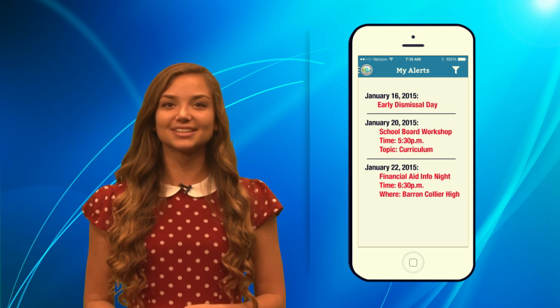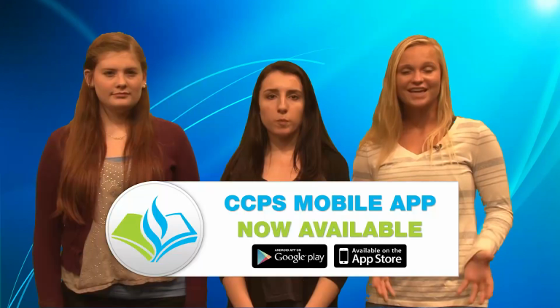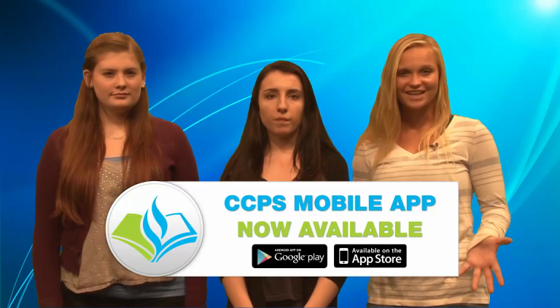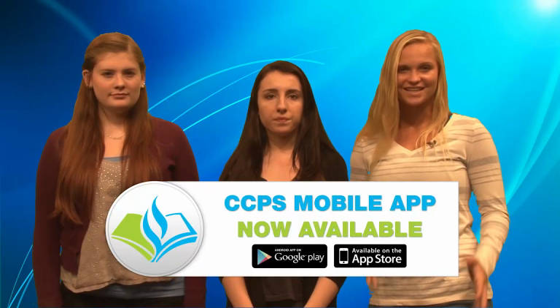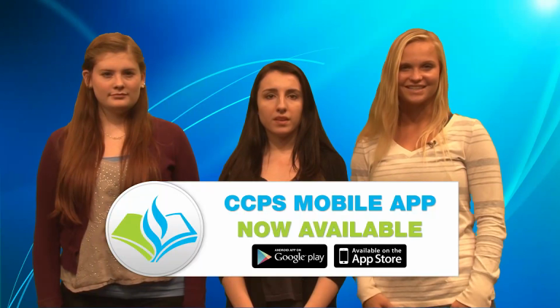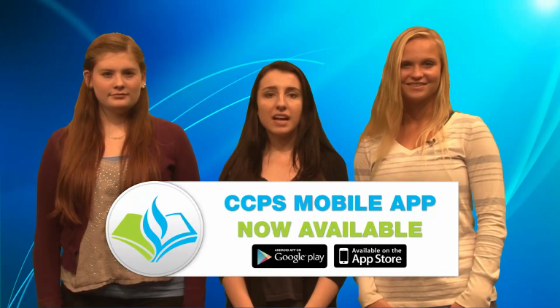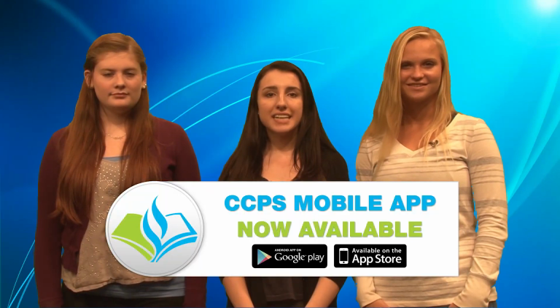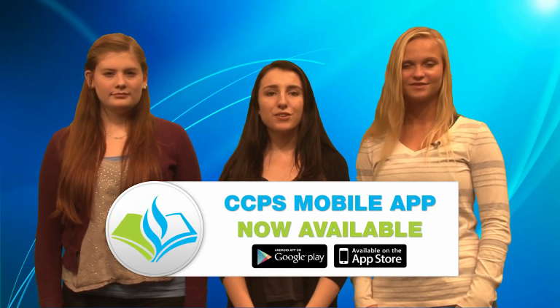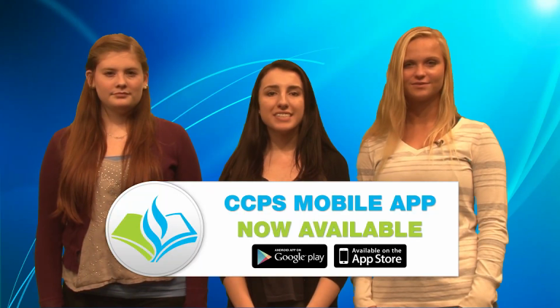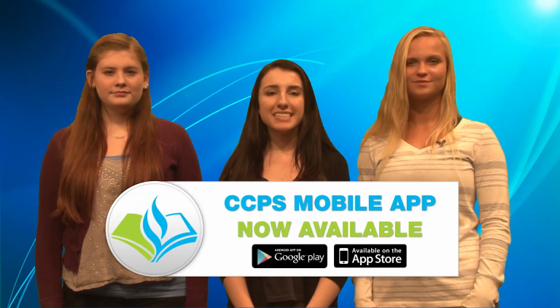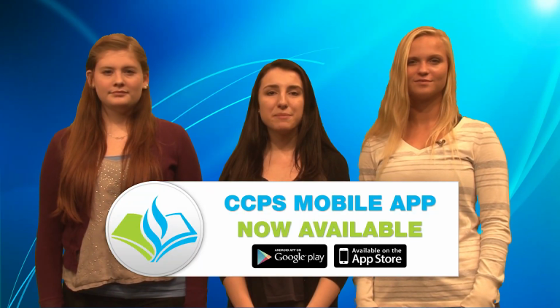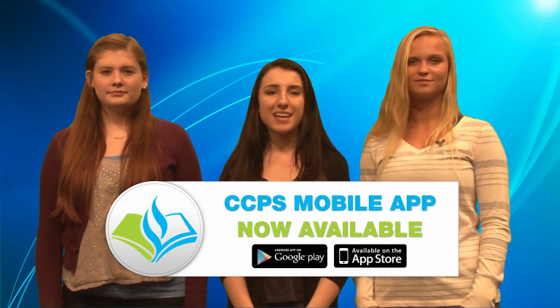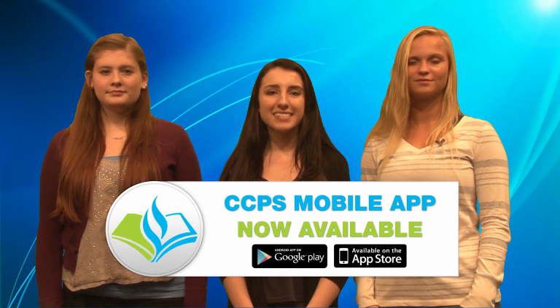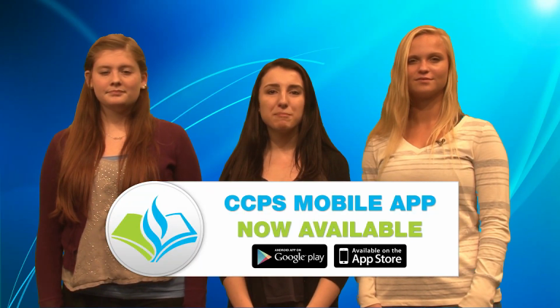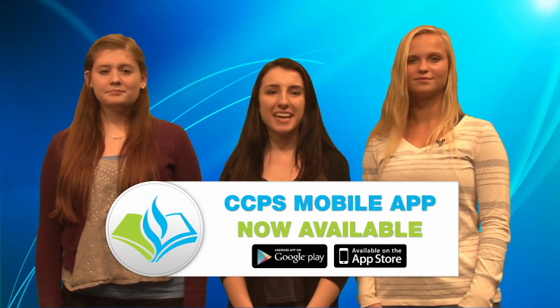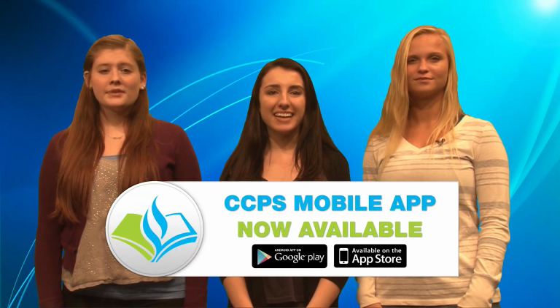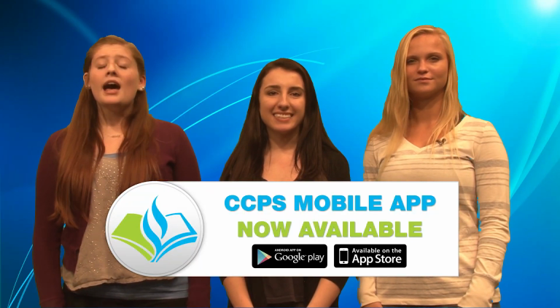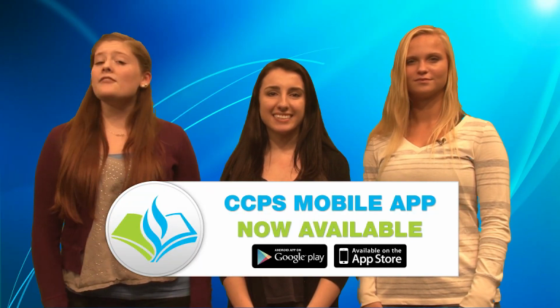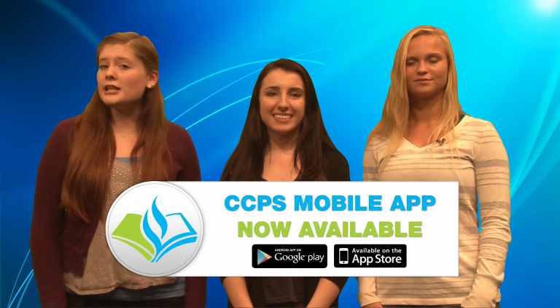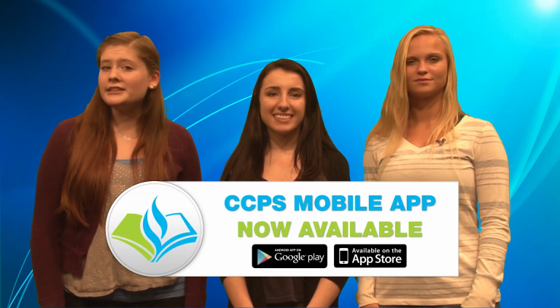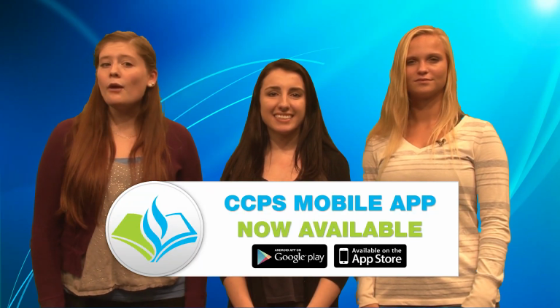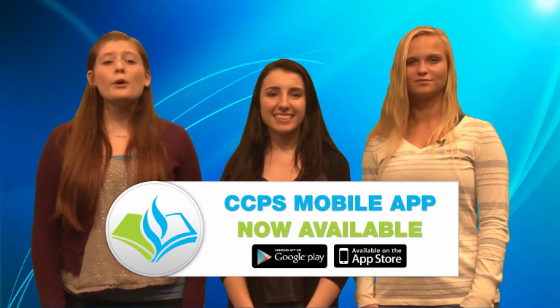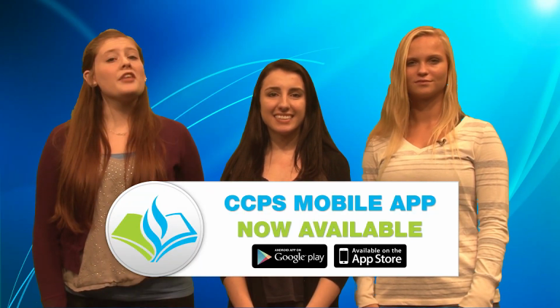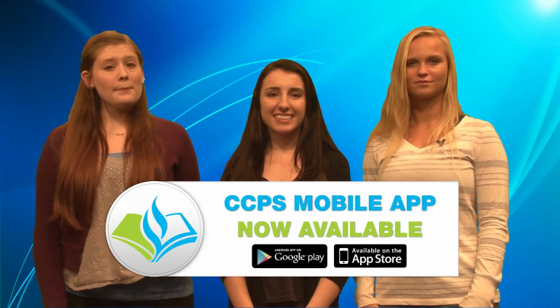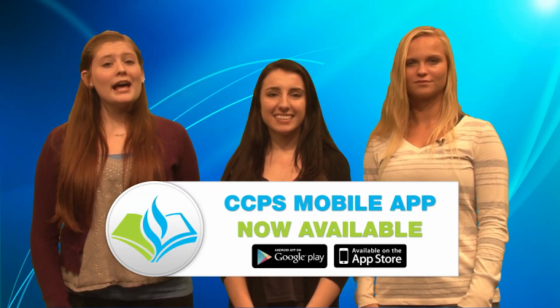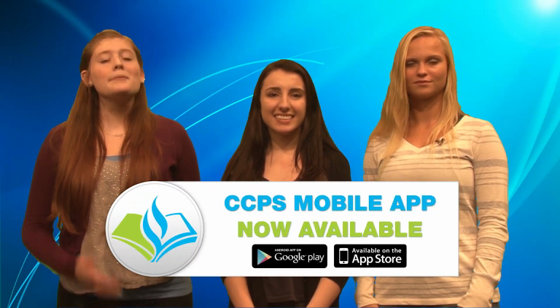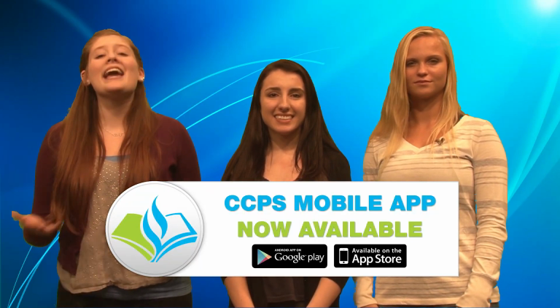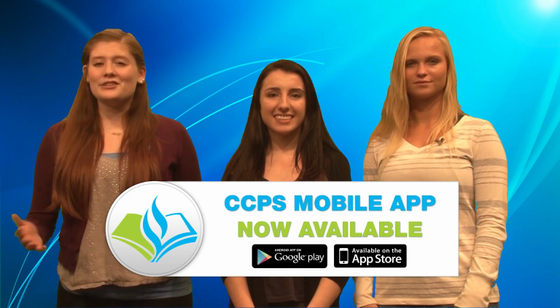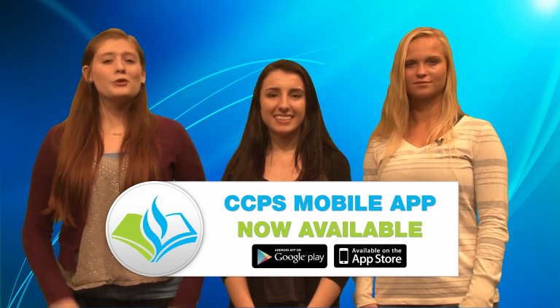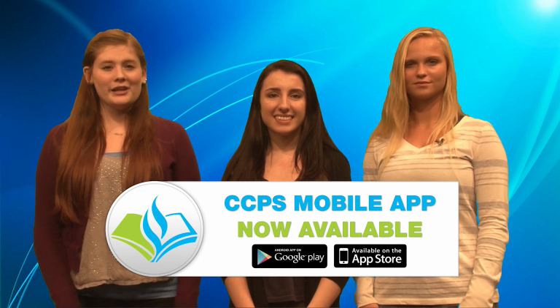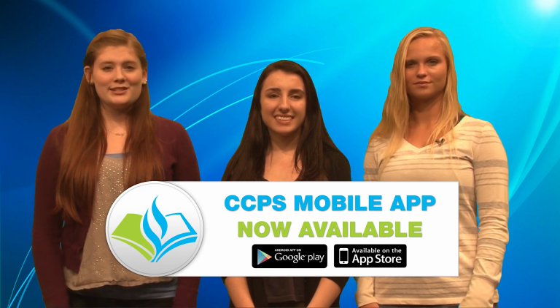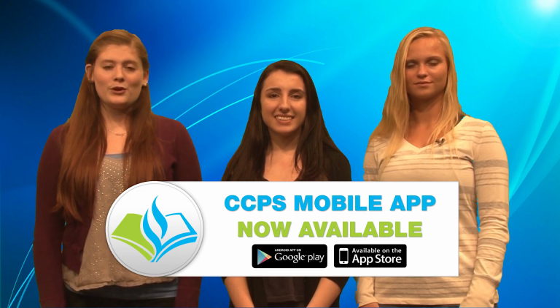Get connected. Download the CCPS app today, available now in both the Apple App Store and Google Play Store.